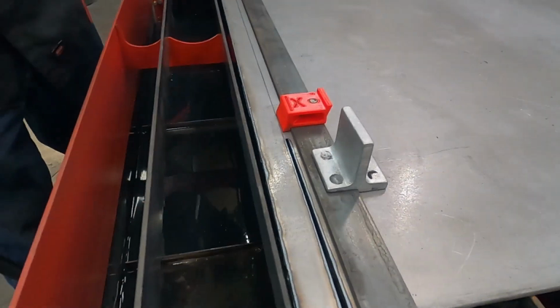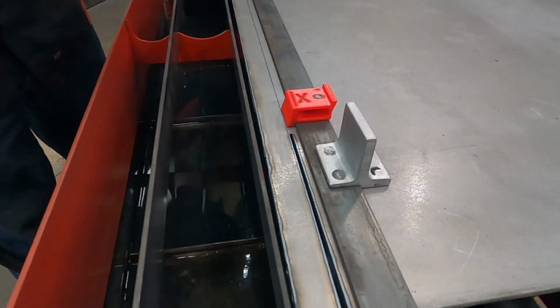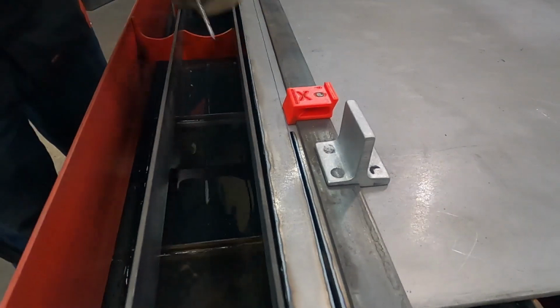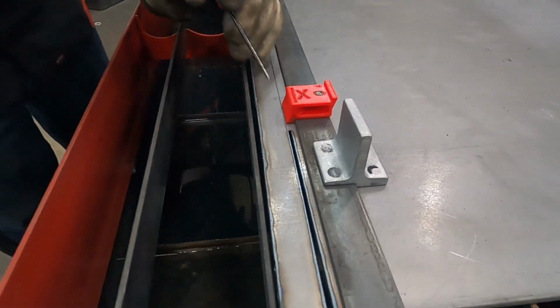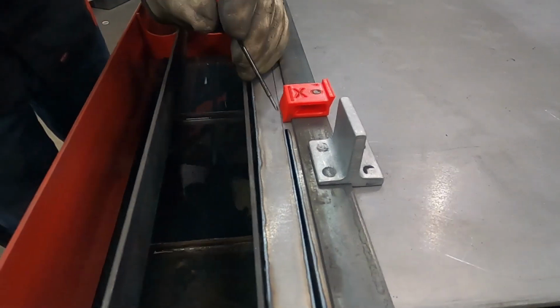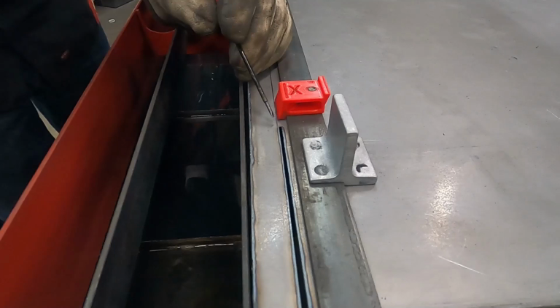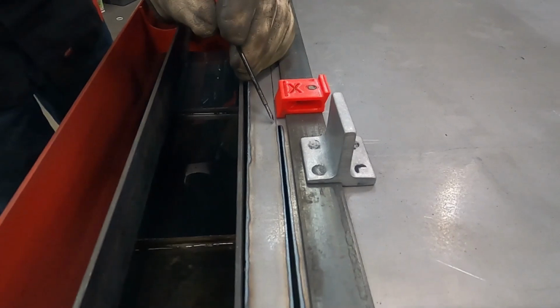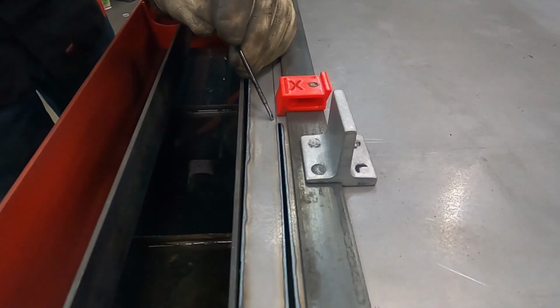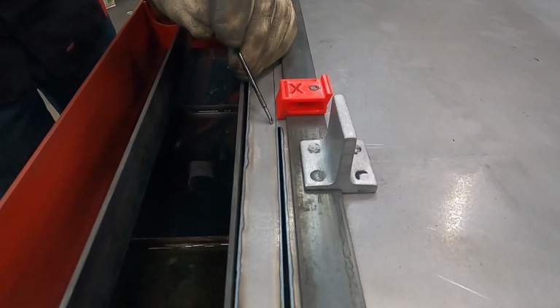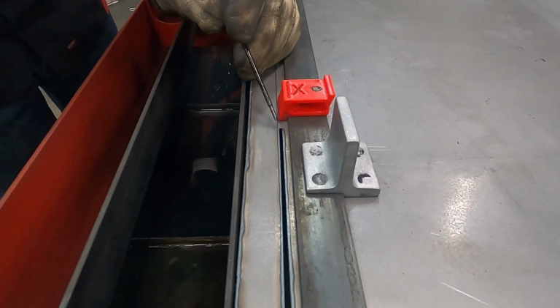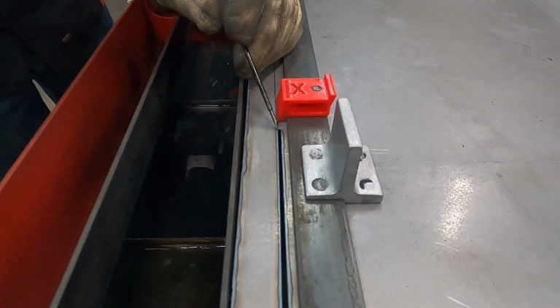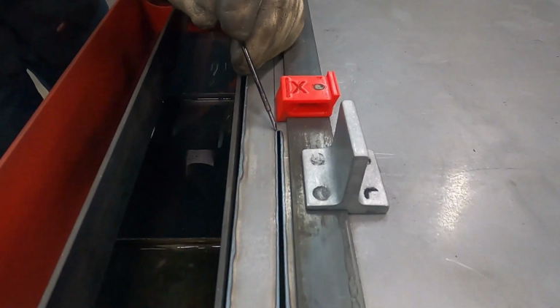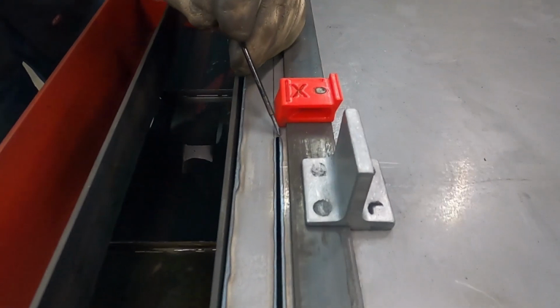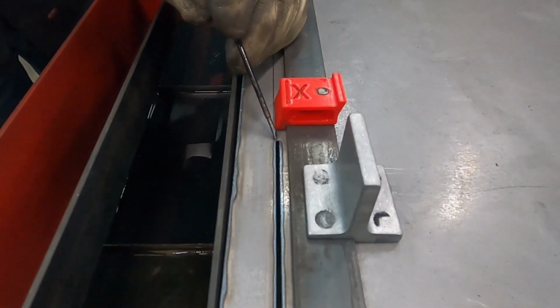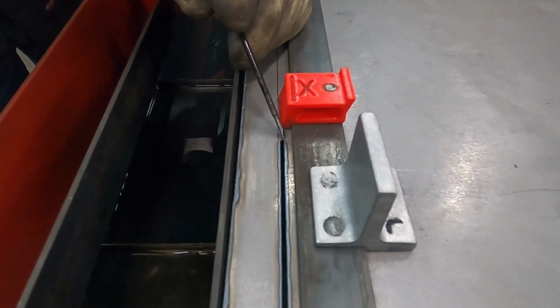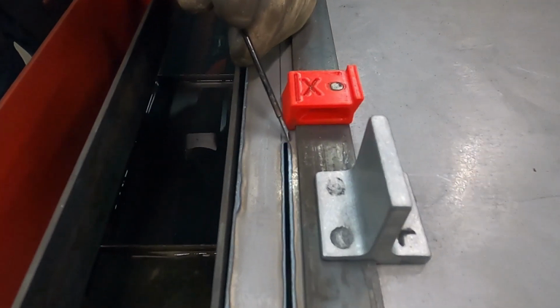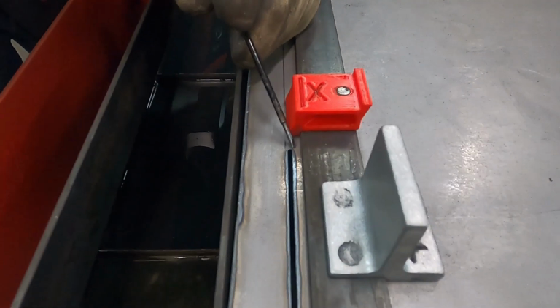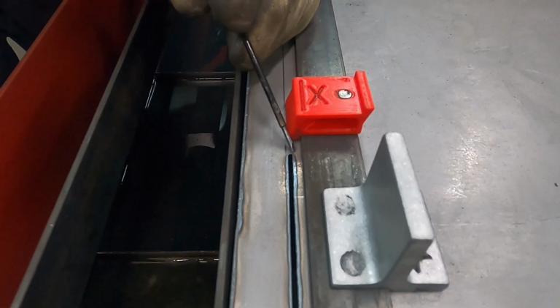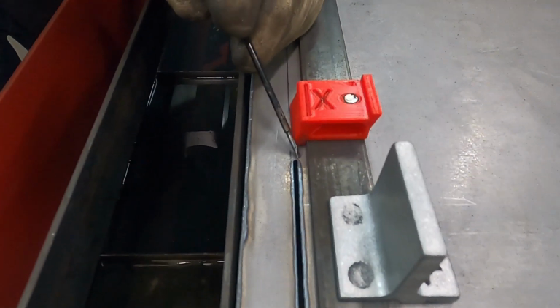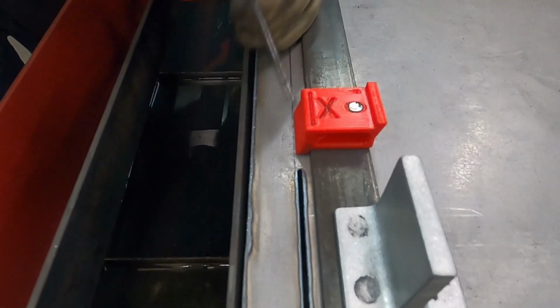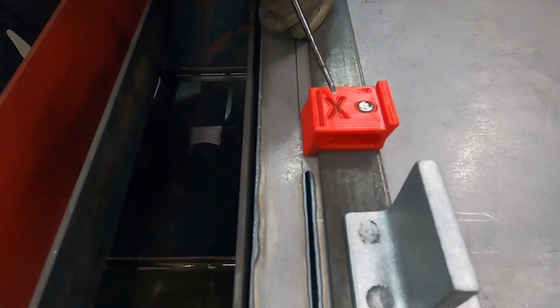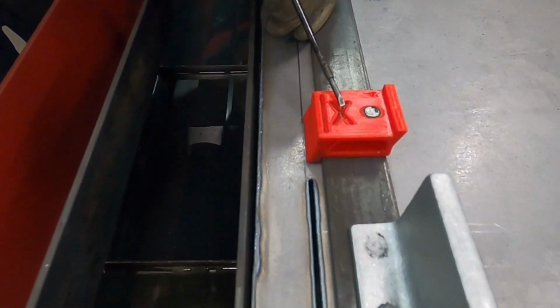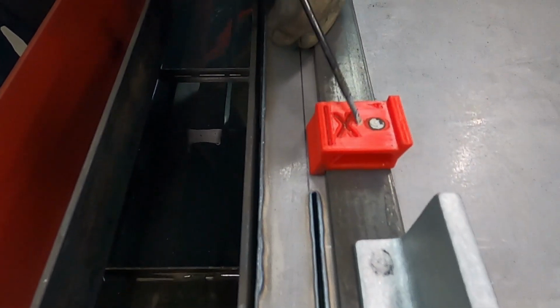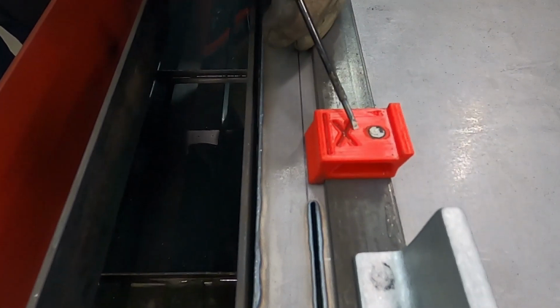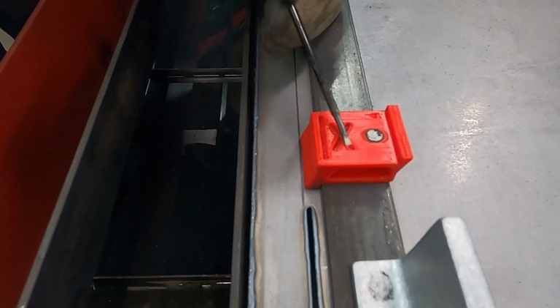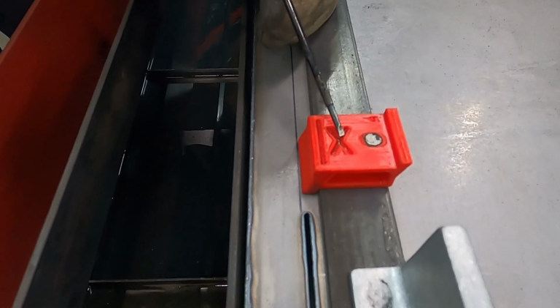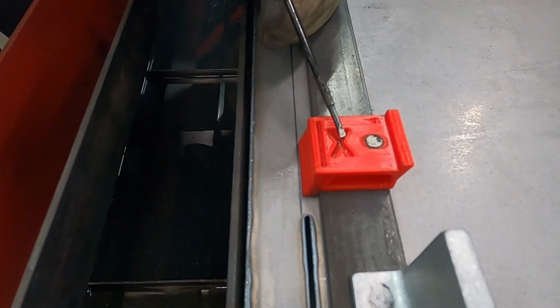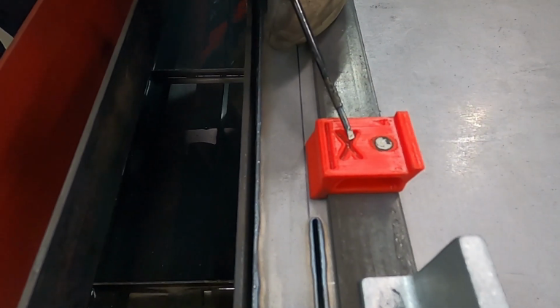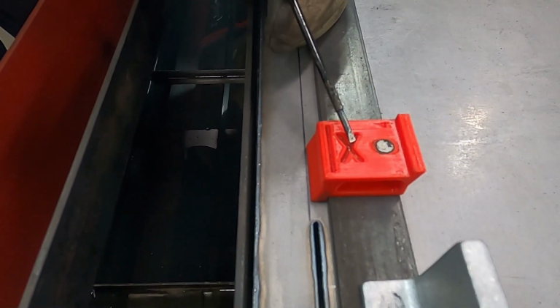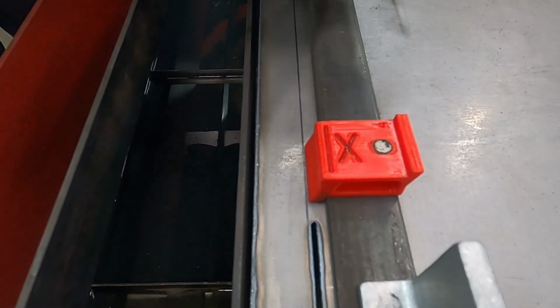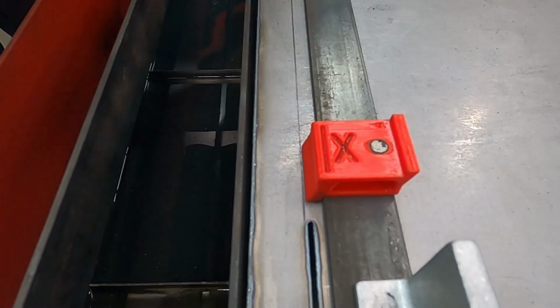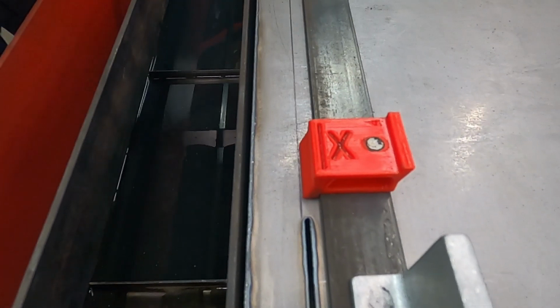So here you can see the line and then how our cut is on this side of the line. That's where the X comes in handy.